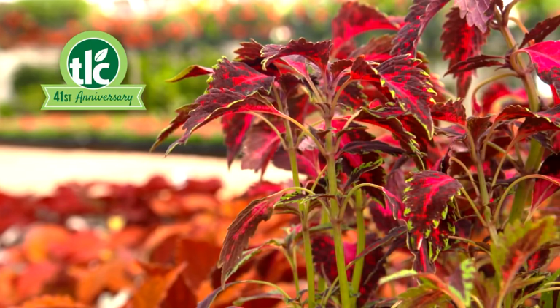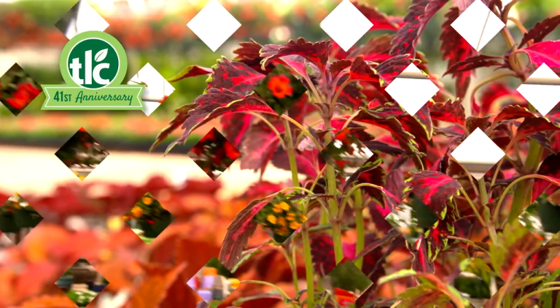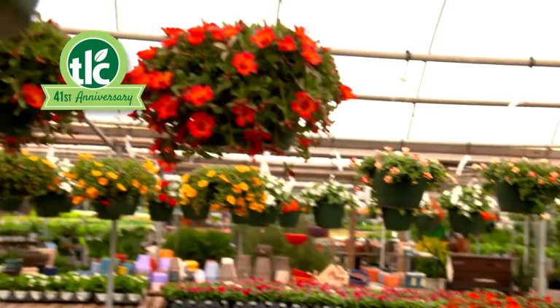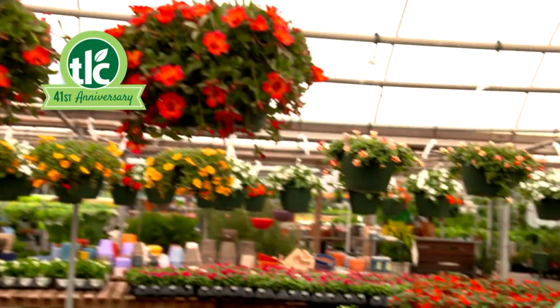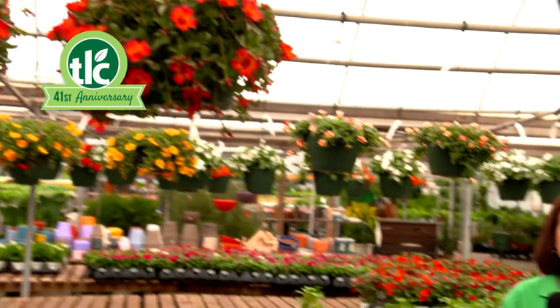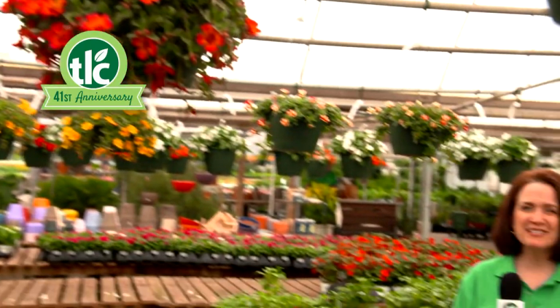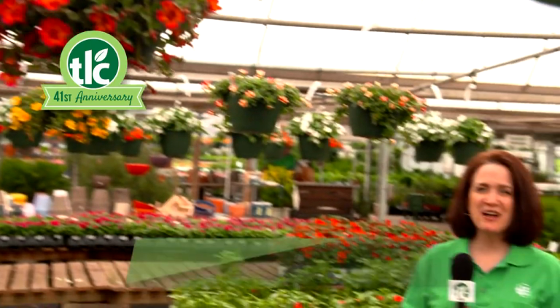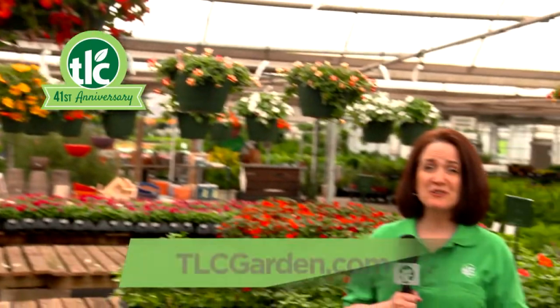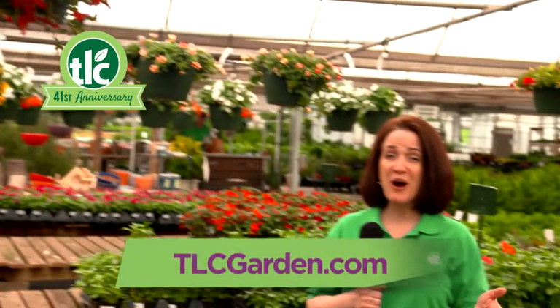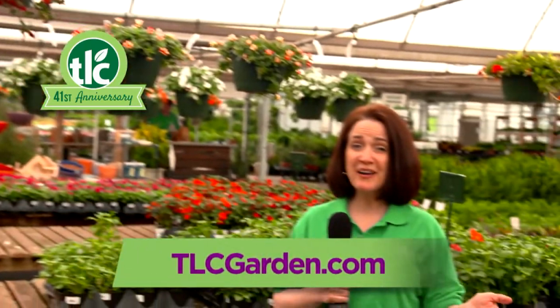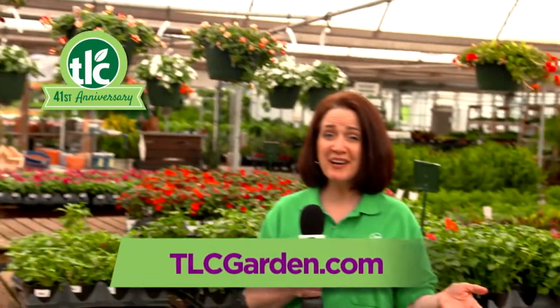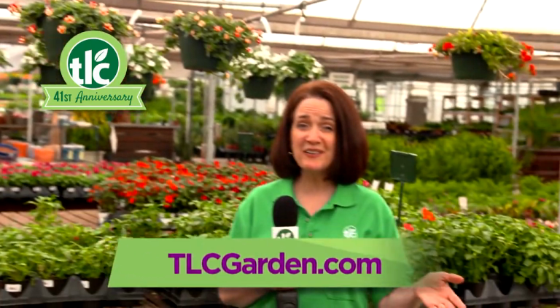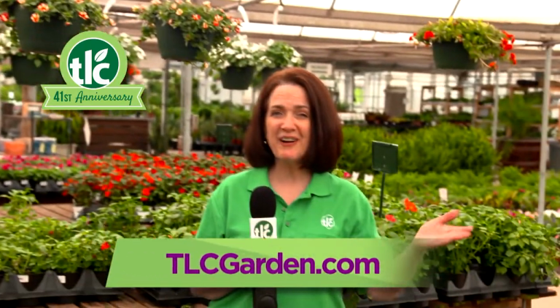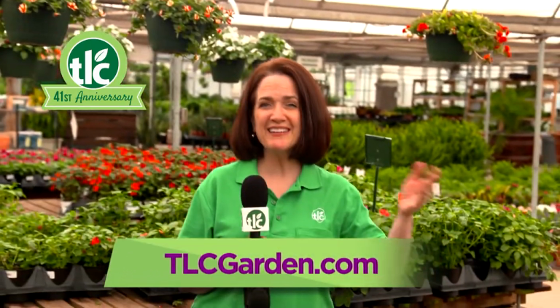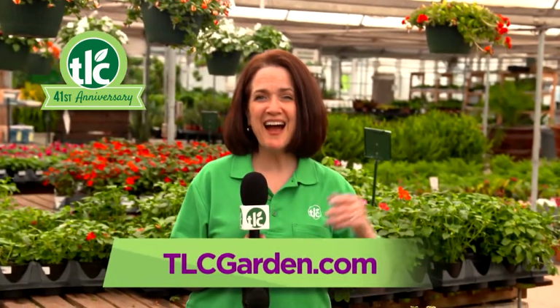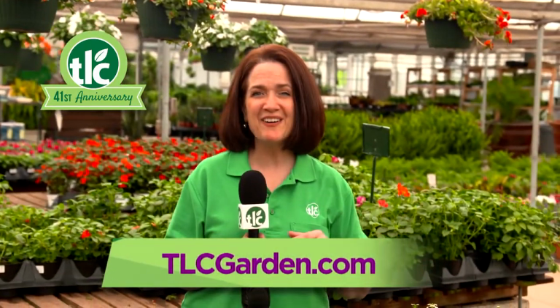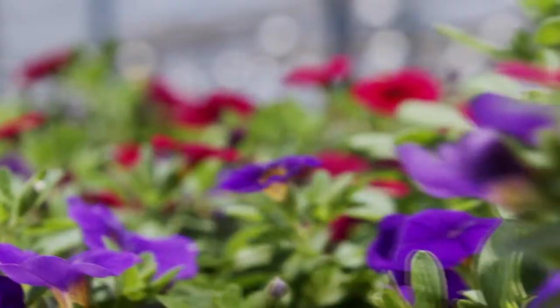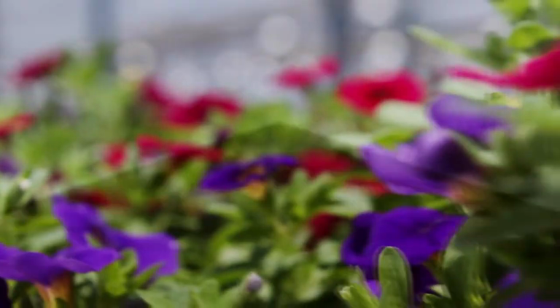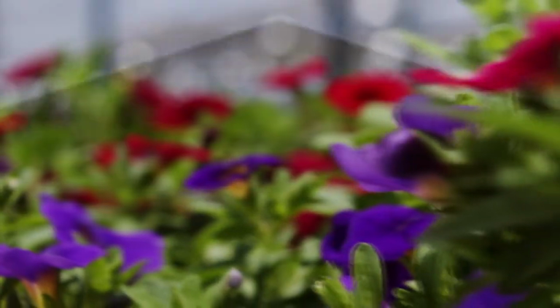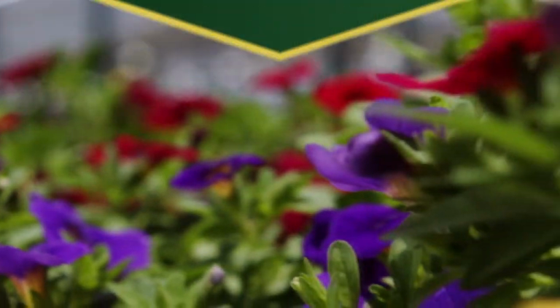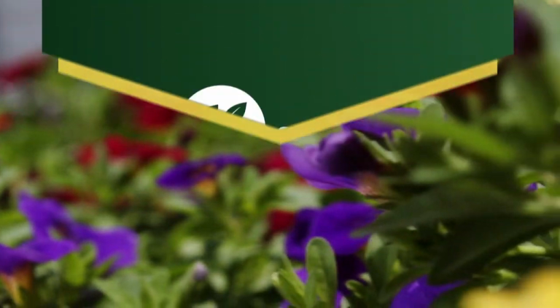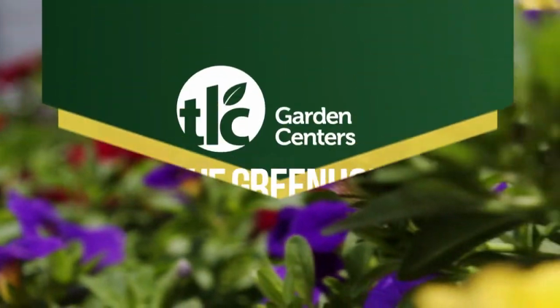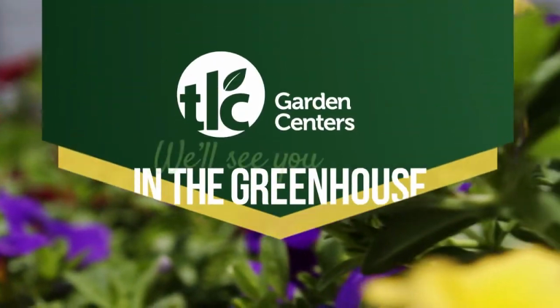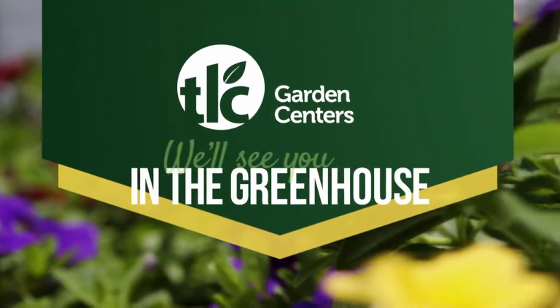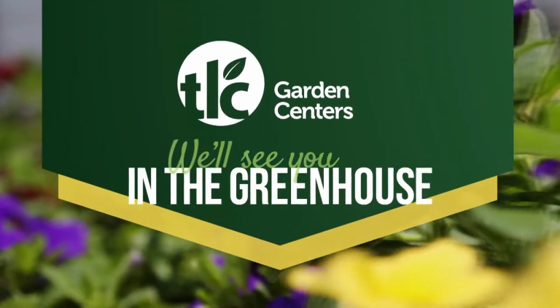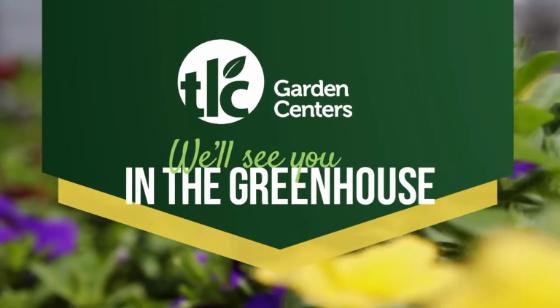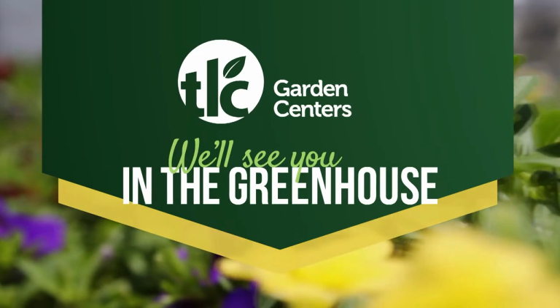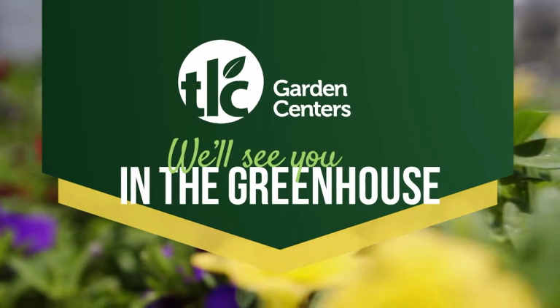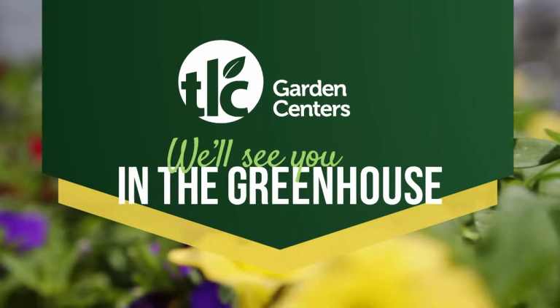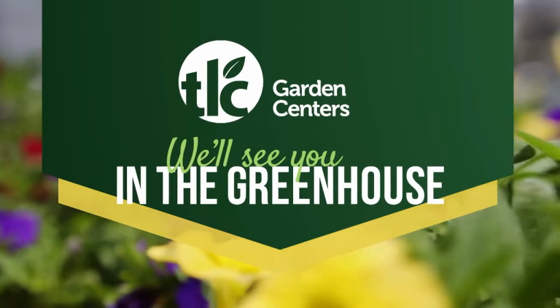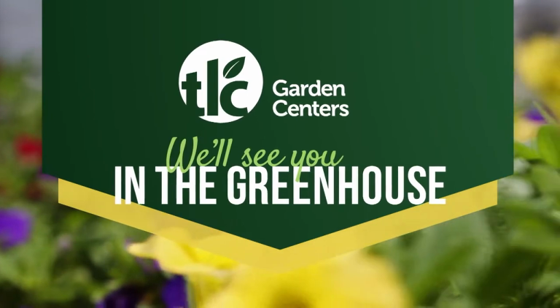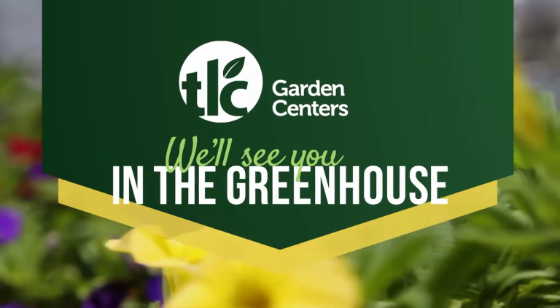Spring's best colors are here right now at TLC. And we'll see you in the greenhouse.